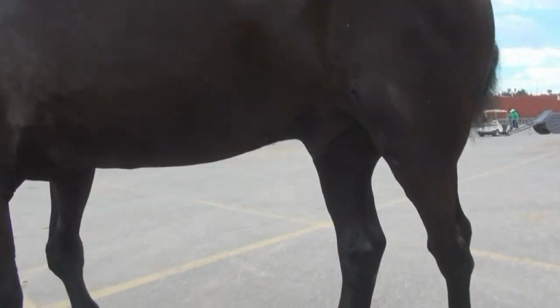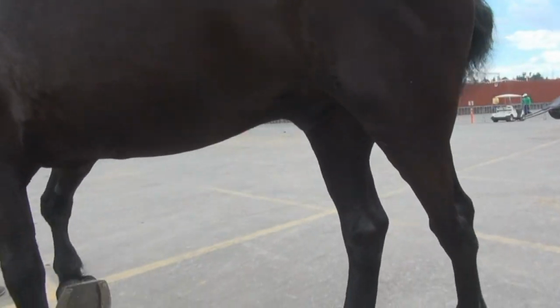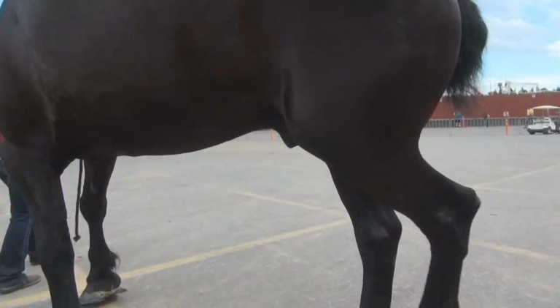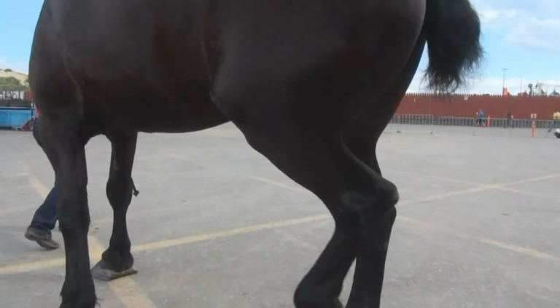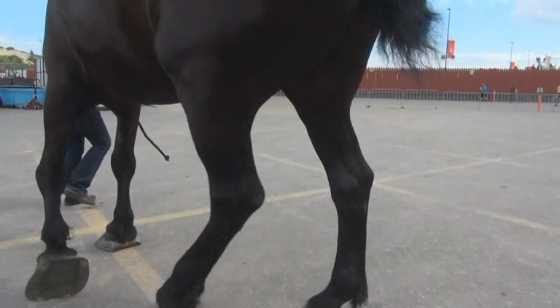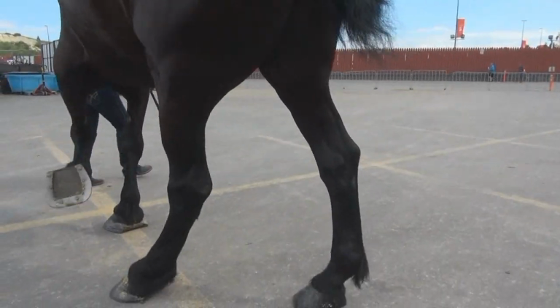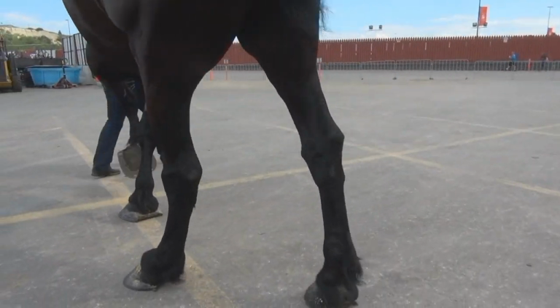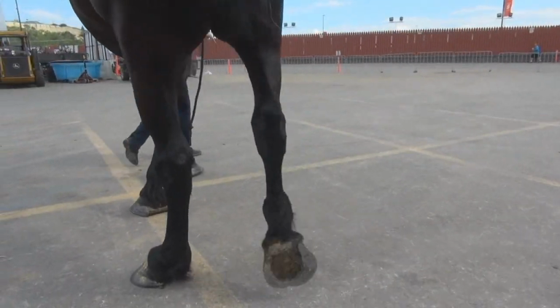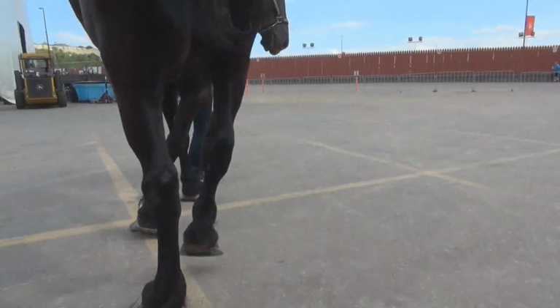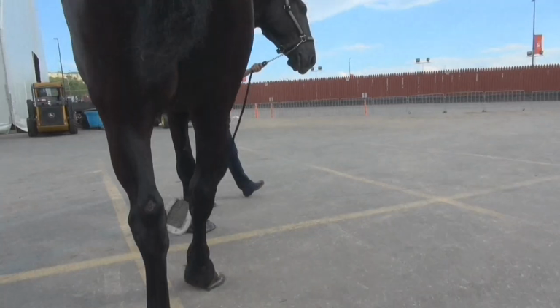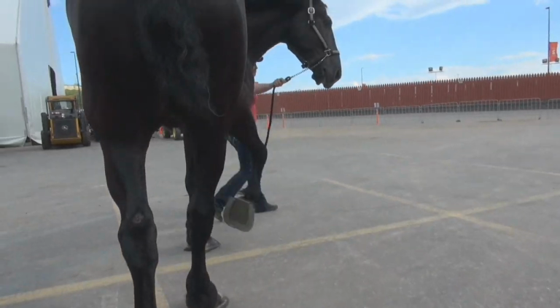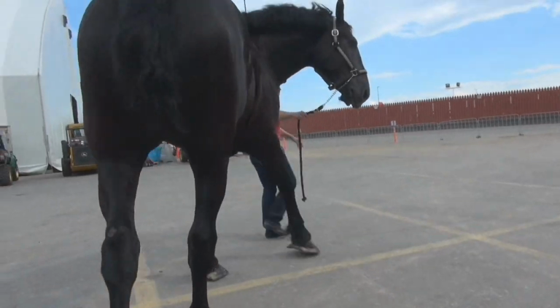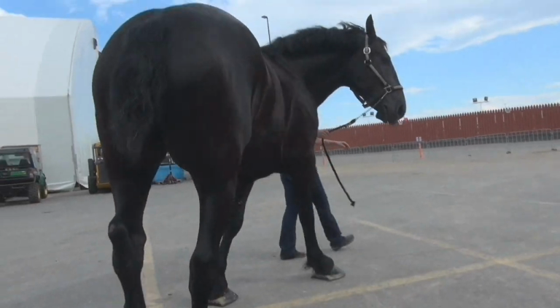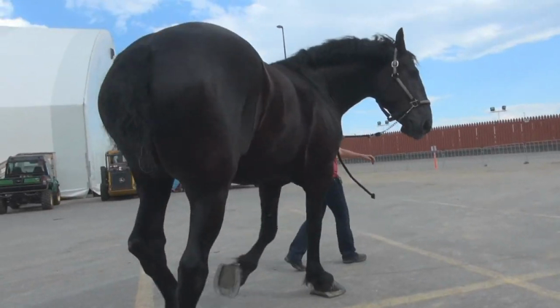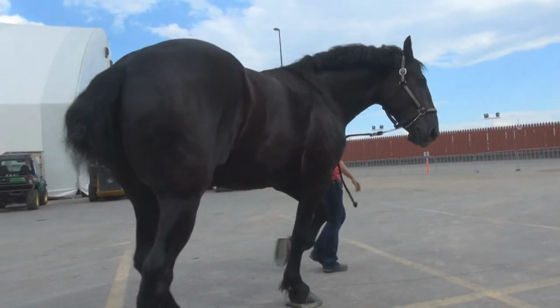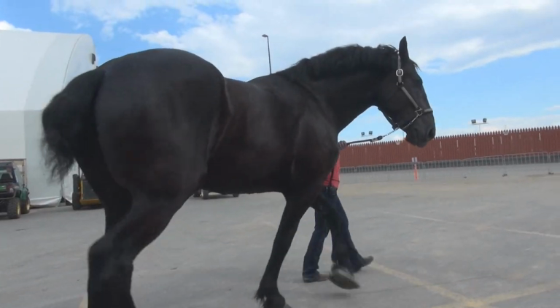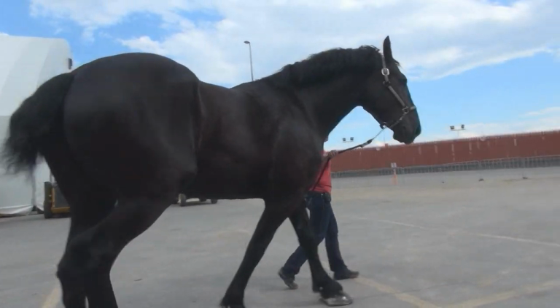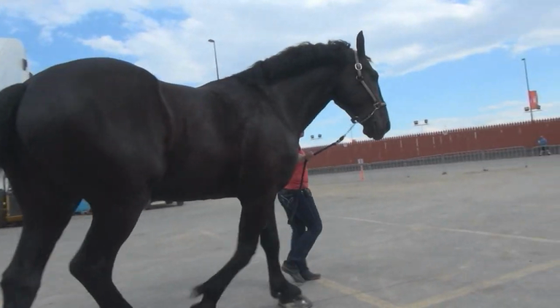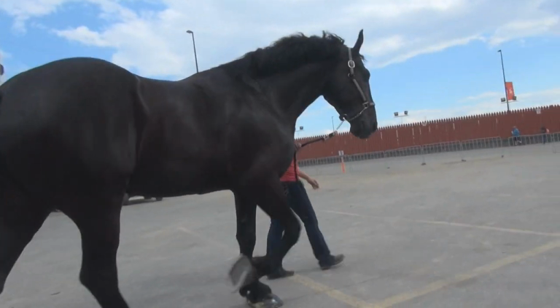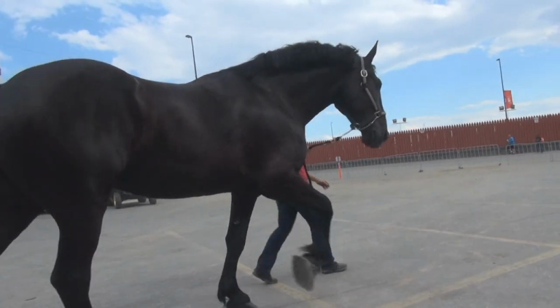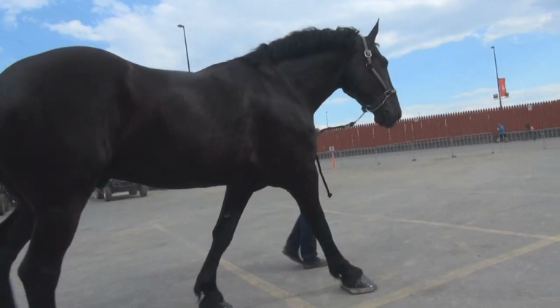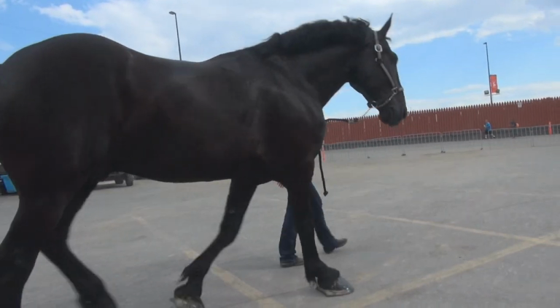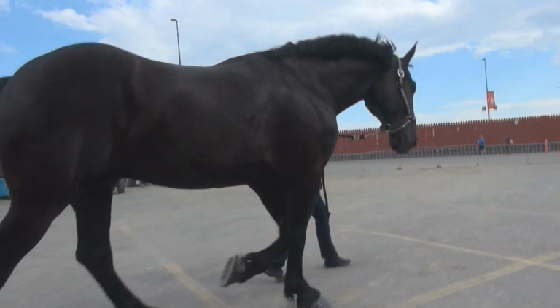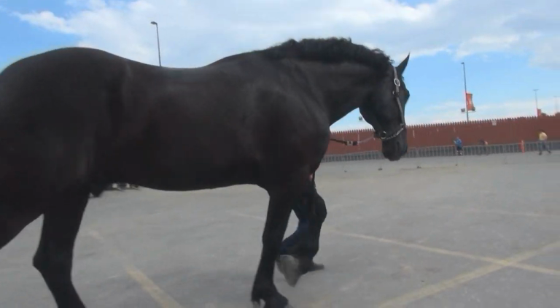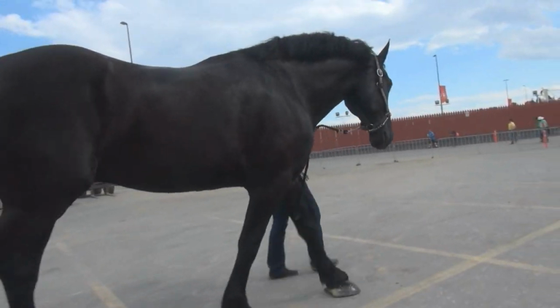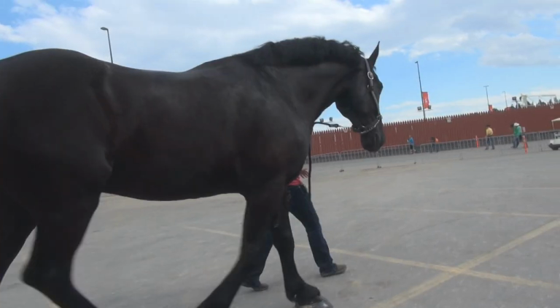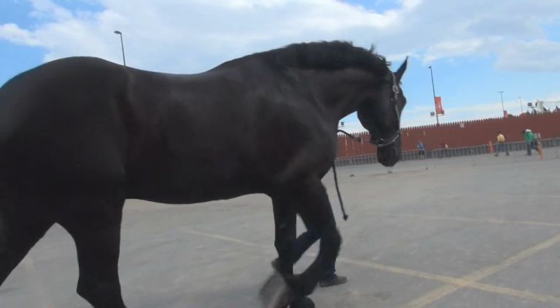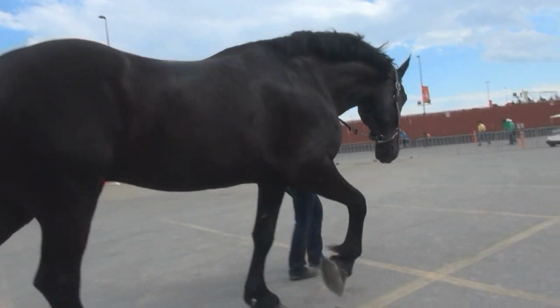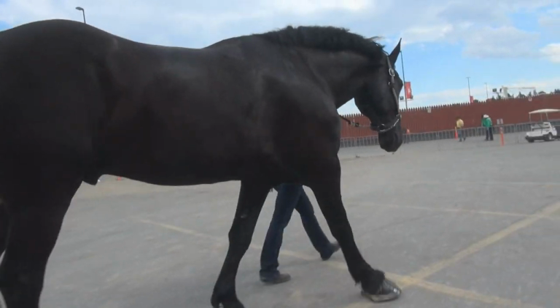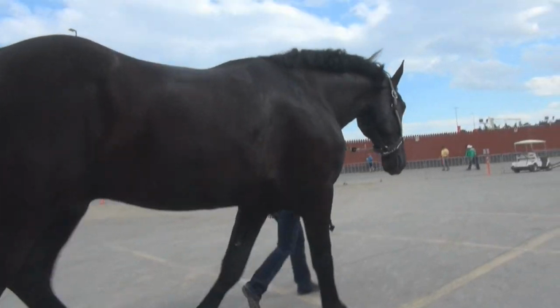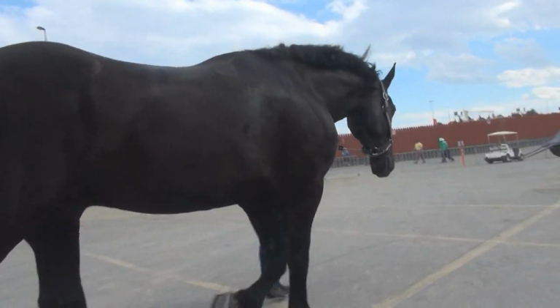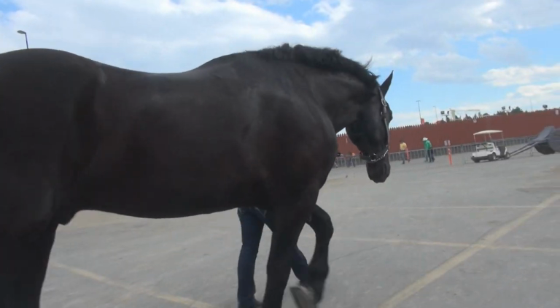Like other draft horse breeds, the Percheron makes a nice first horse because they have such a calm disposition.